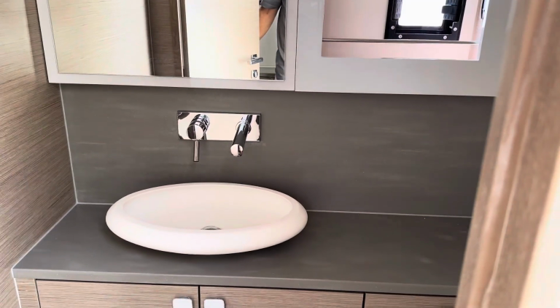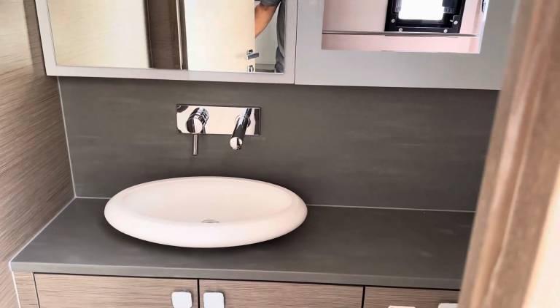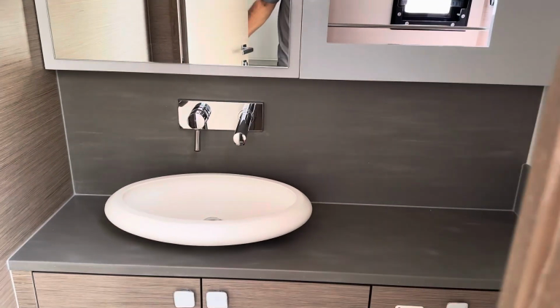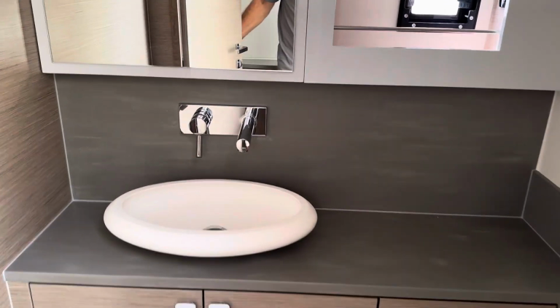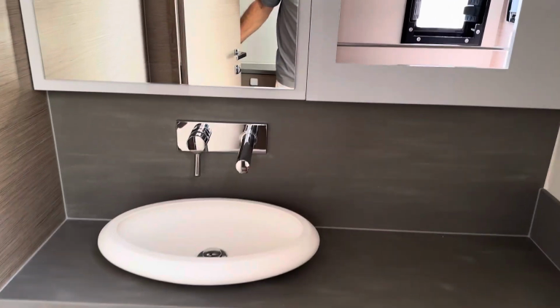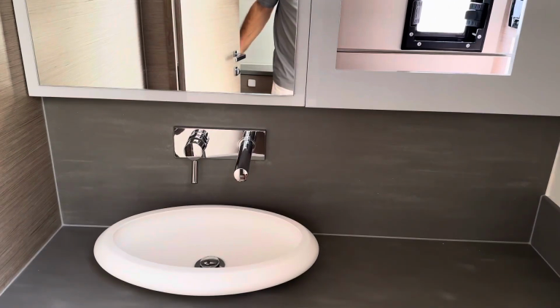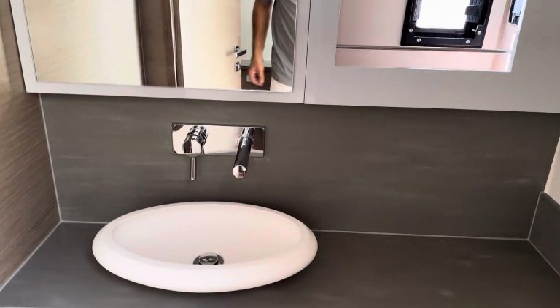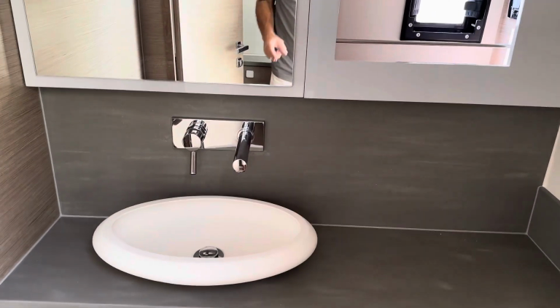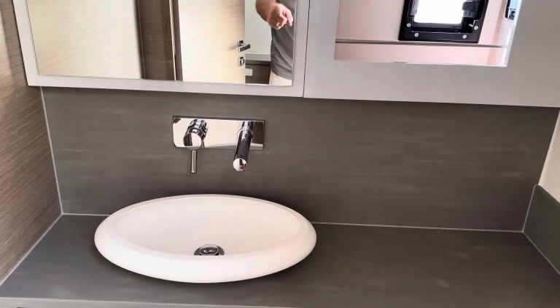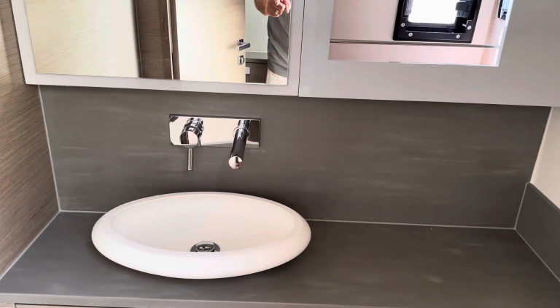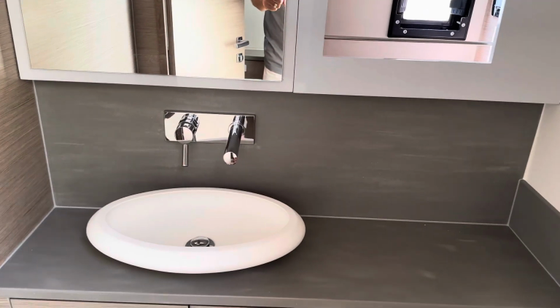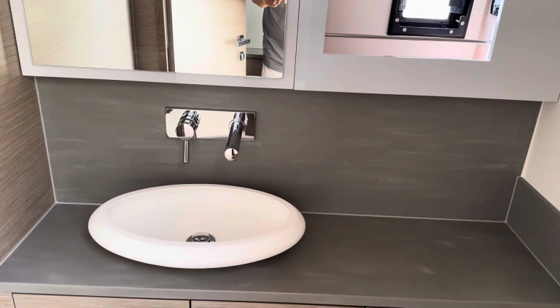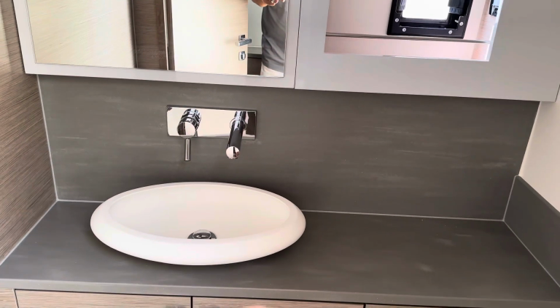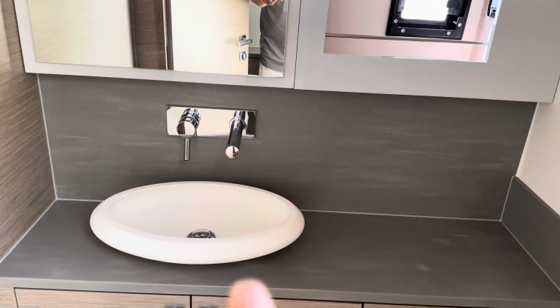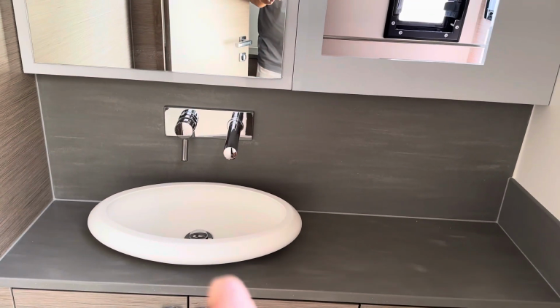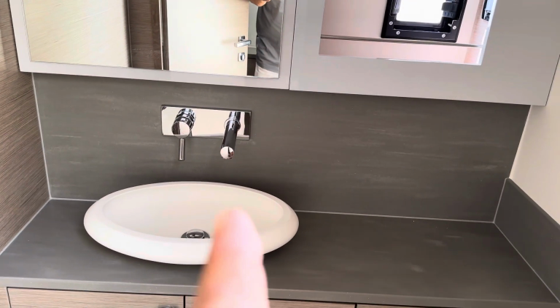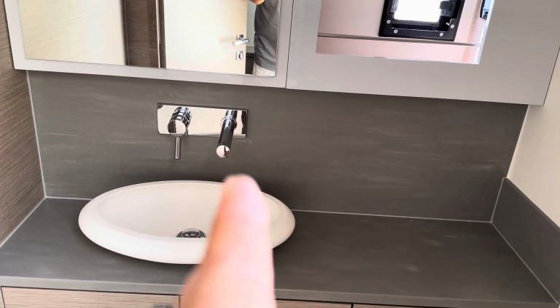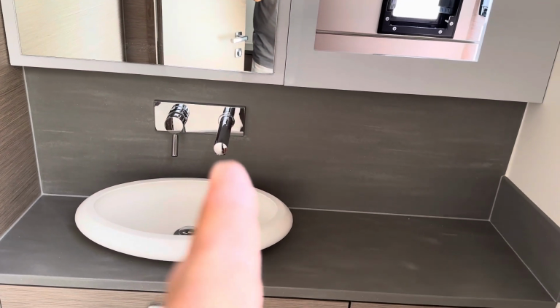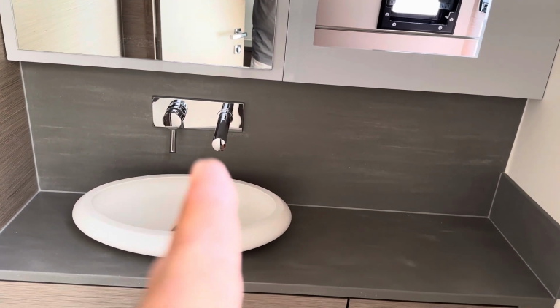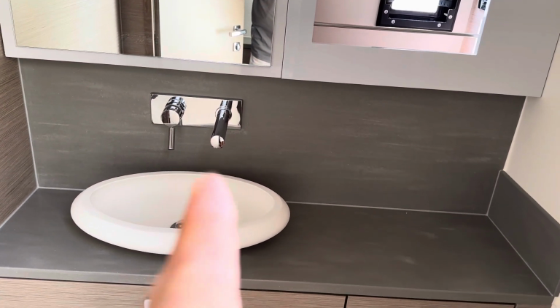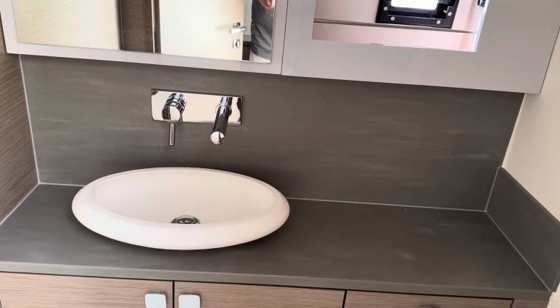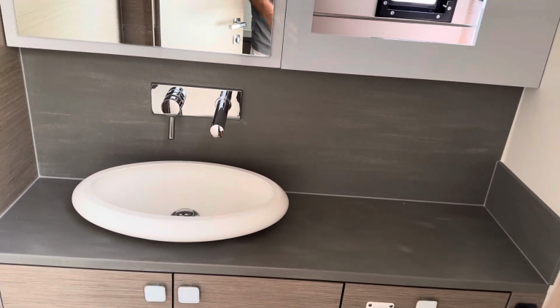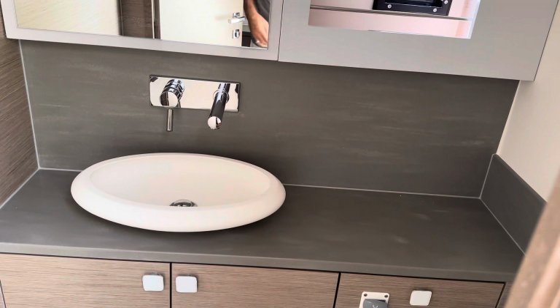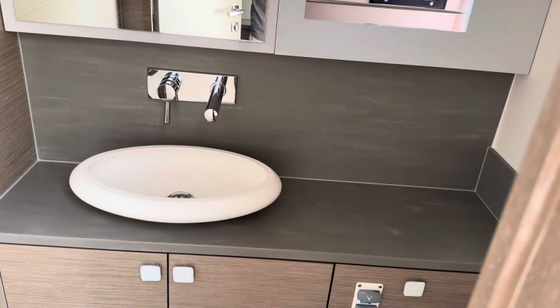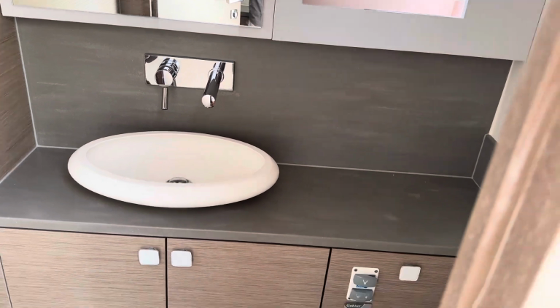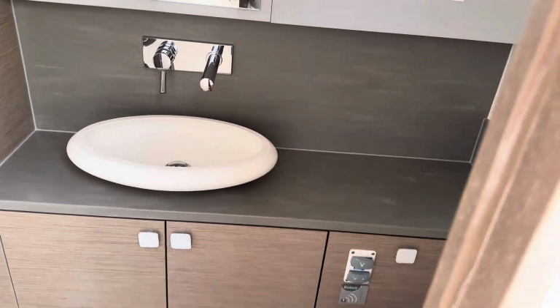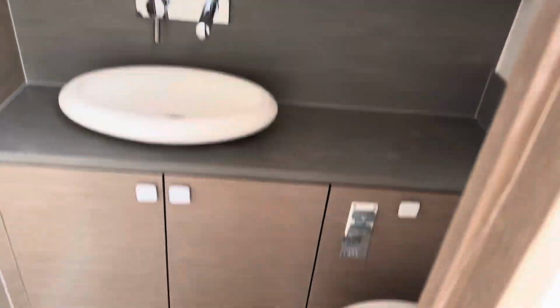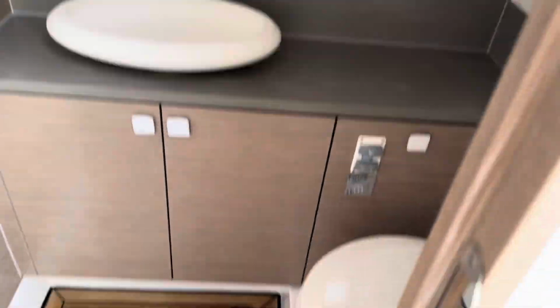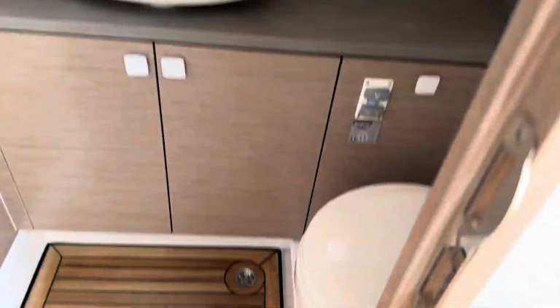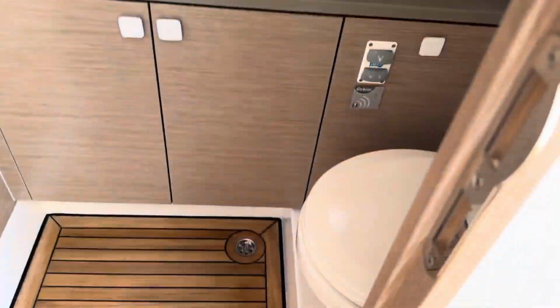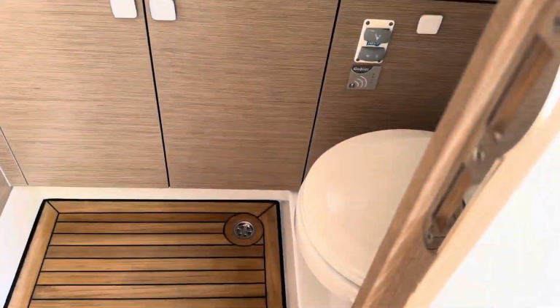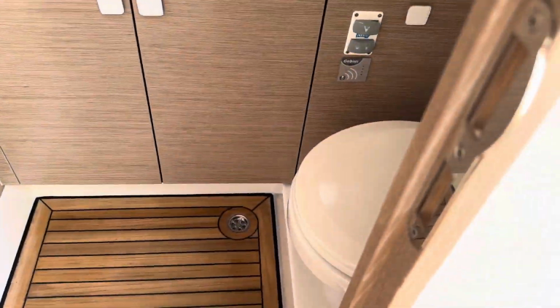It's a wet head, and the shower fitting comes out — and there's your drain.